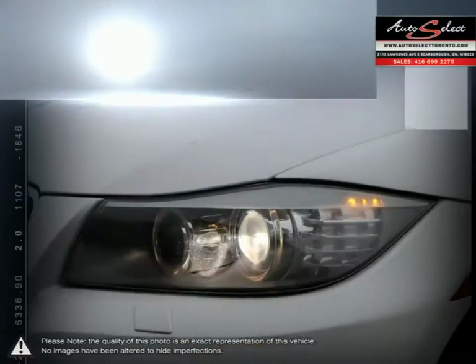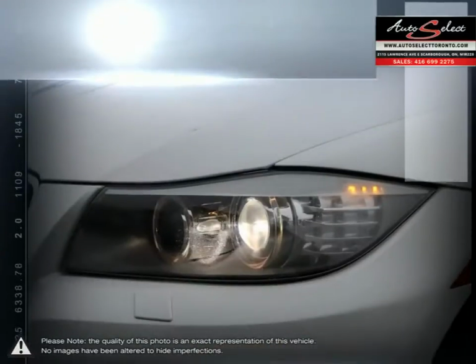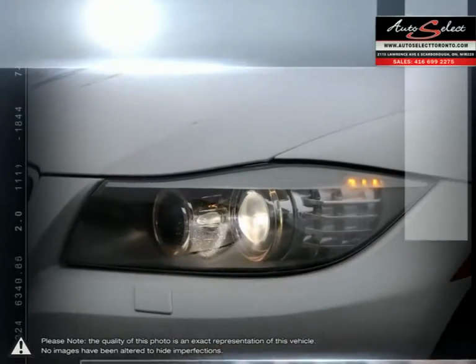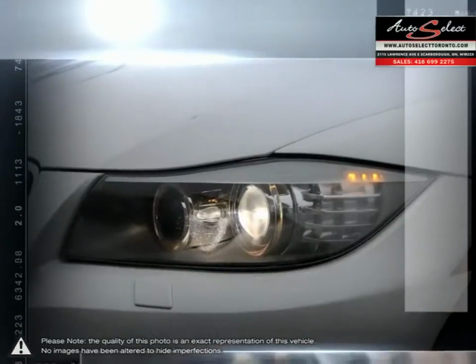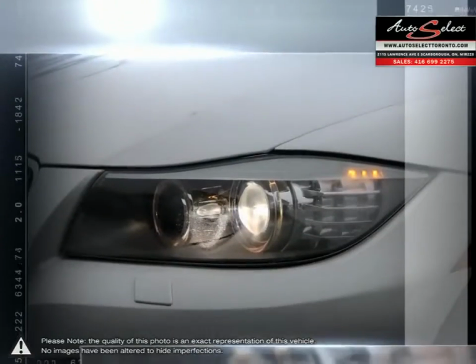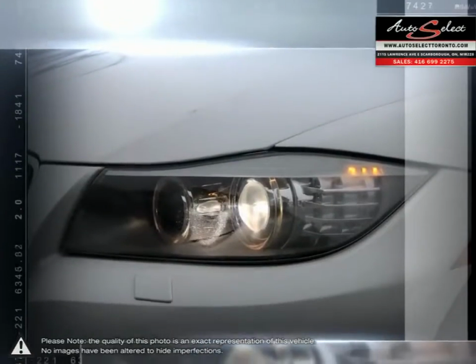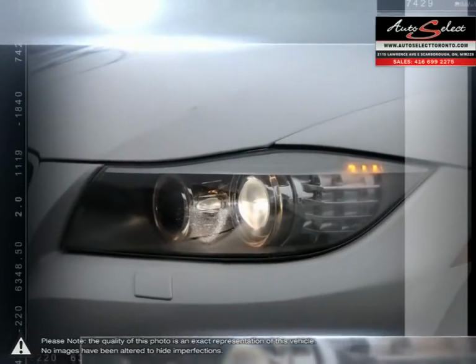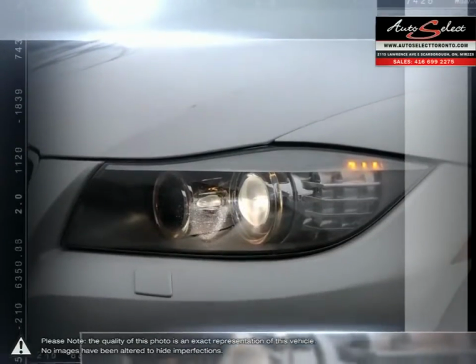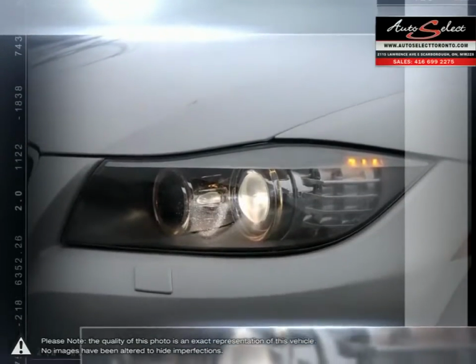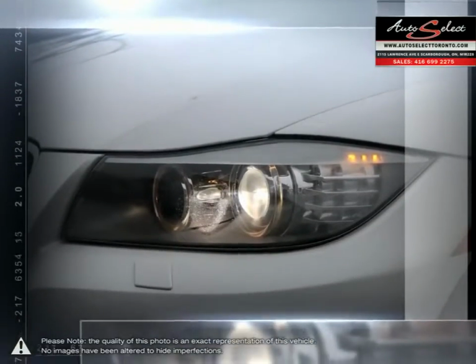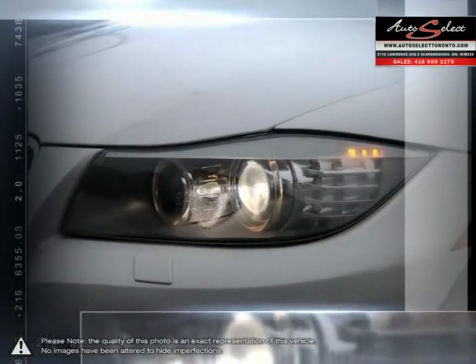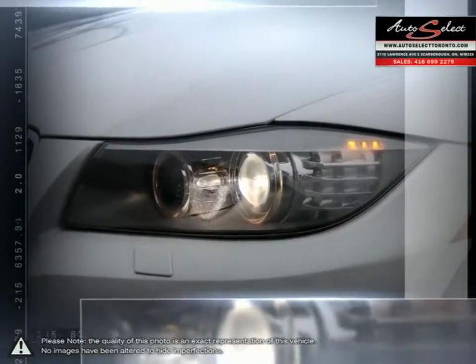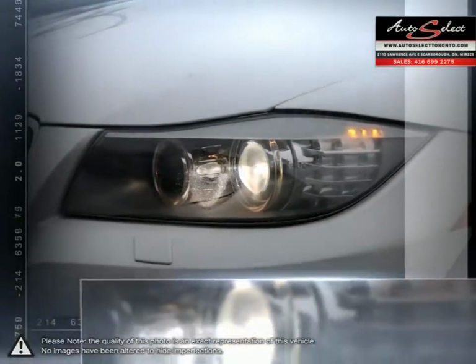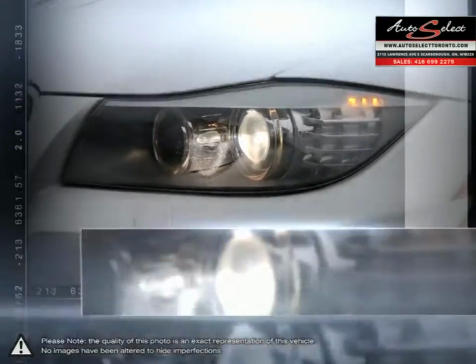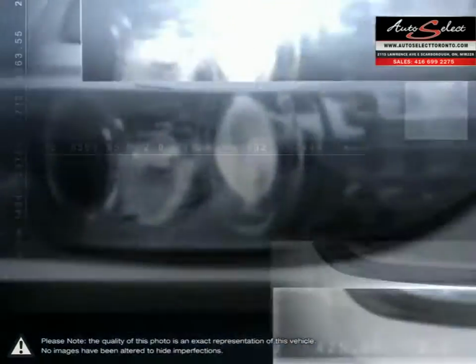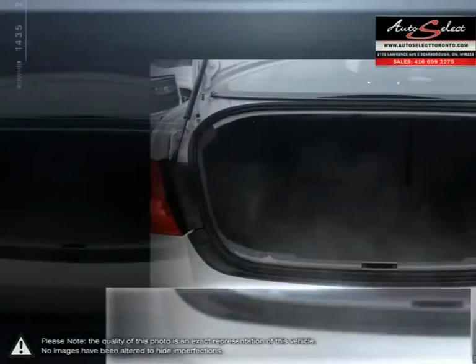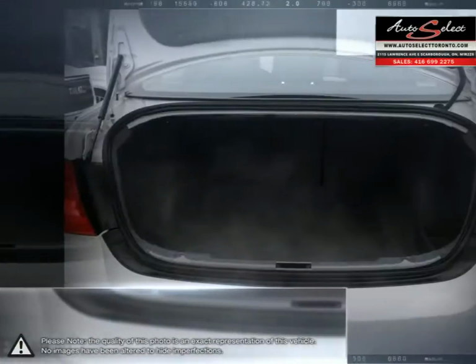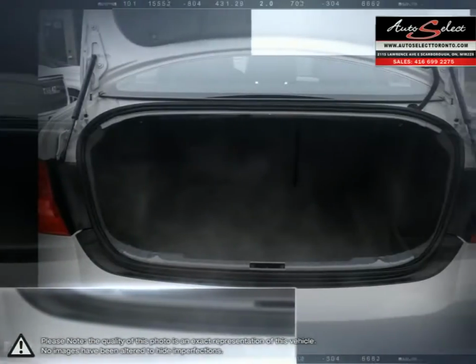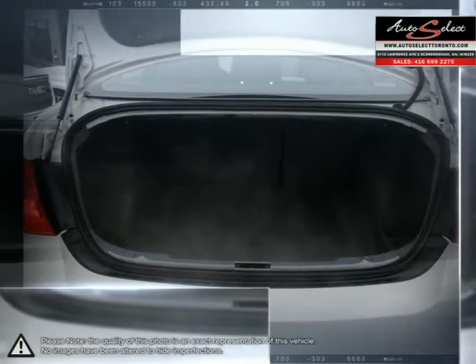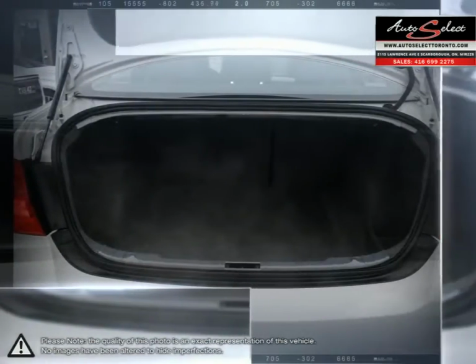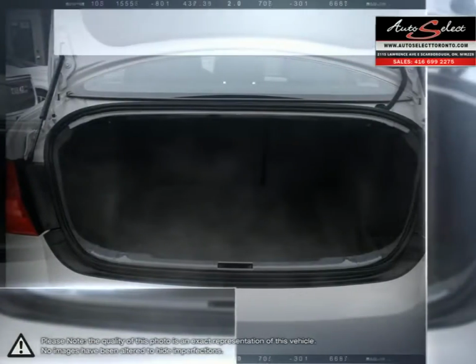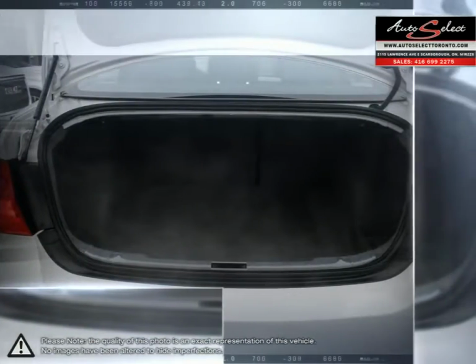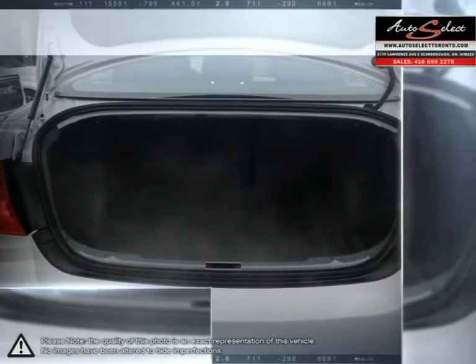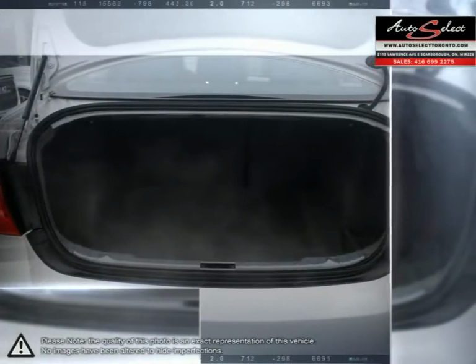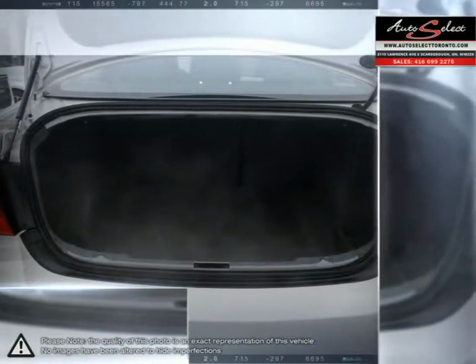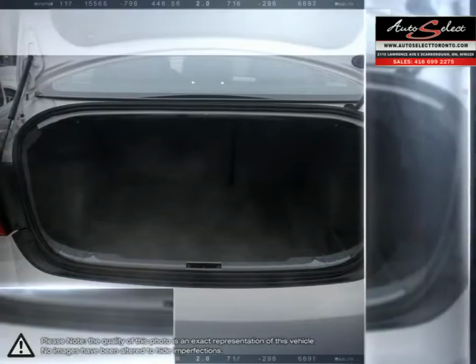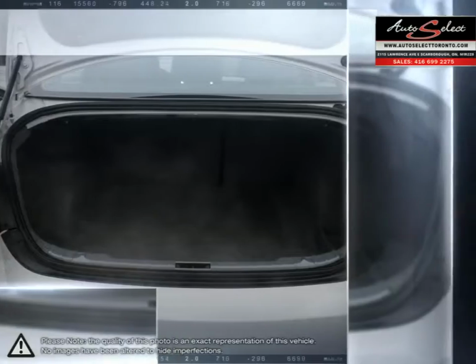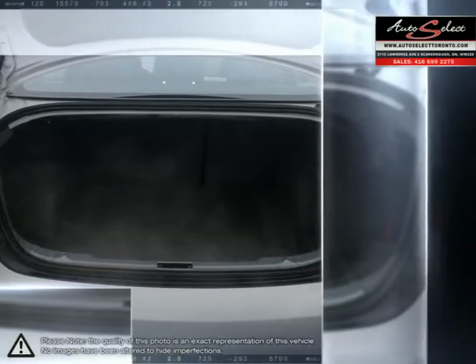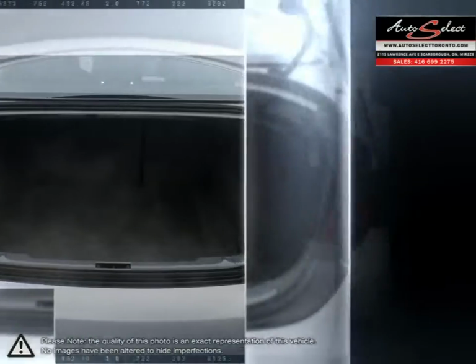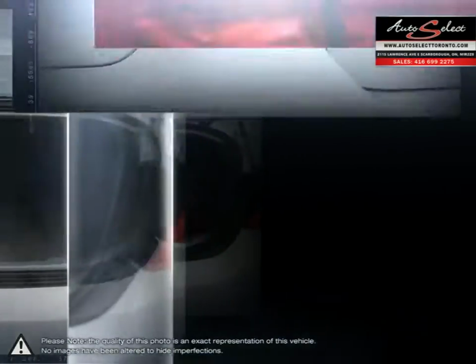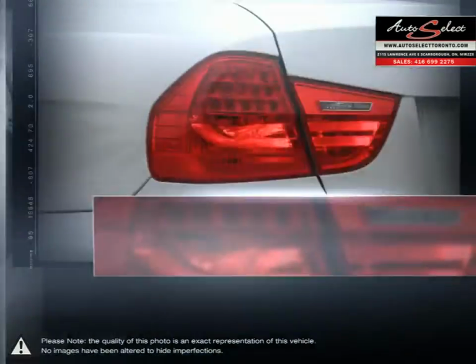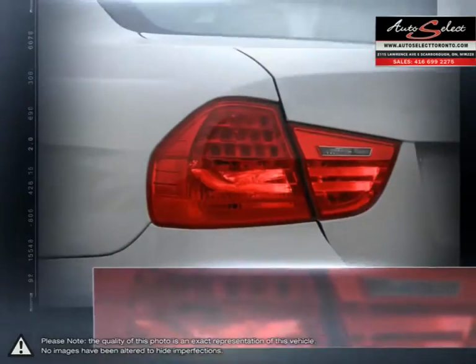The 3 Series comes packed with all the latest BMW technology and power you would expect from a BMW. As far as entry-level luxury sedans go, the 3 Series provides one of the best all-around driving experiences.